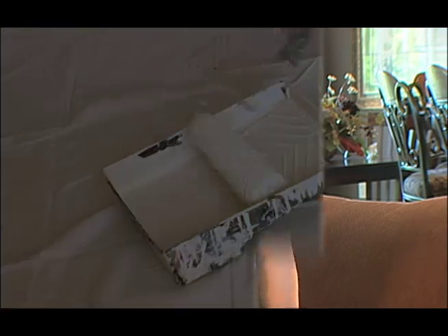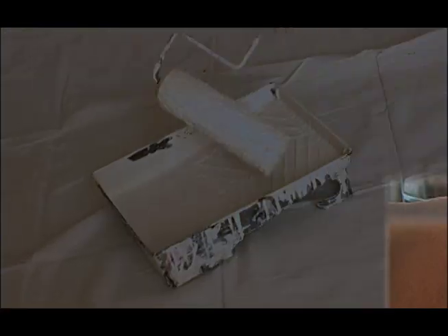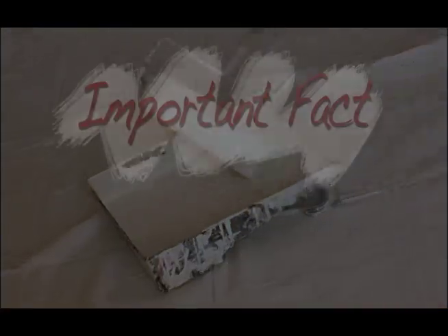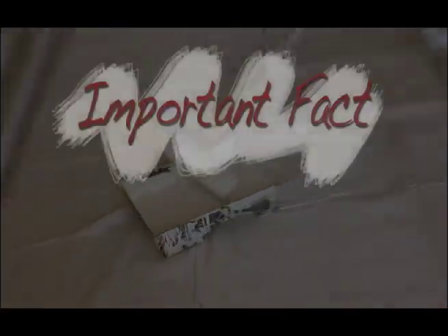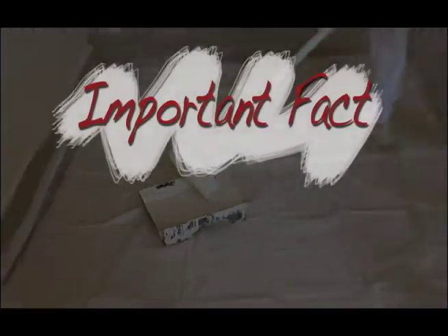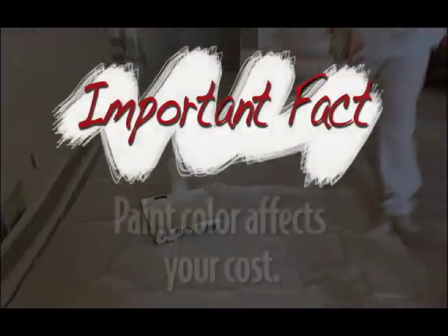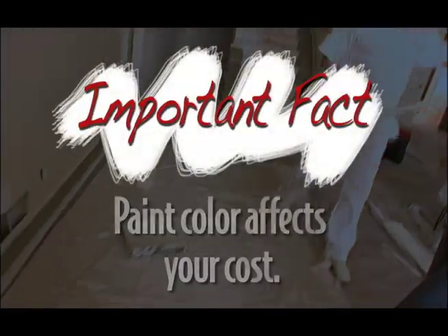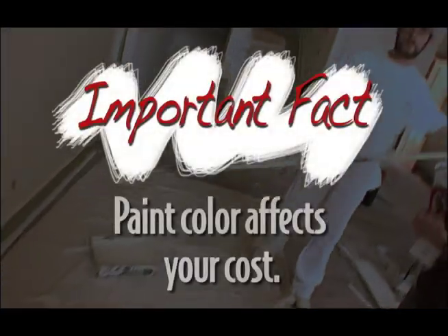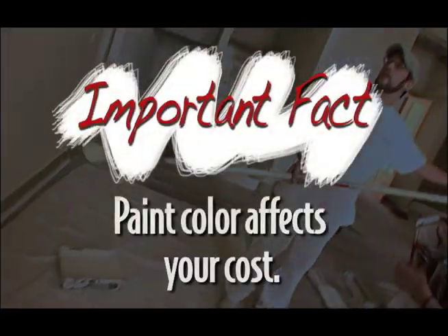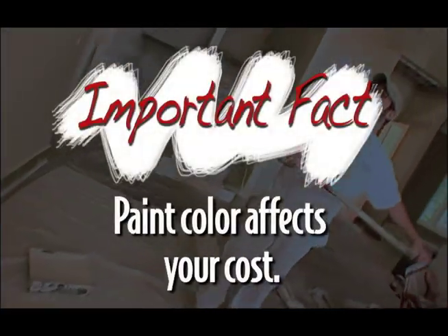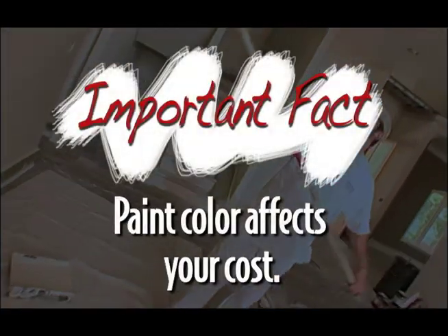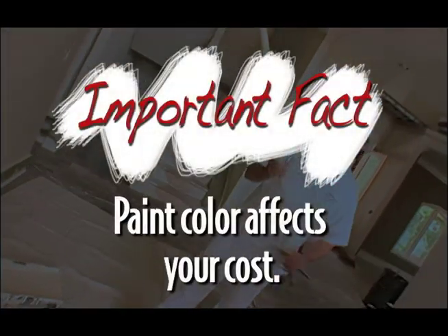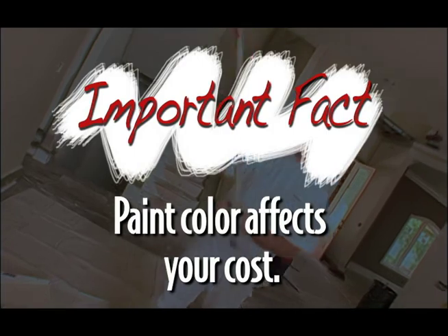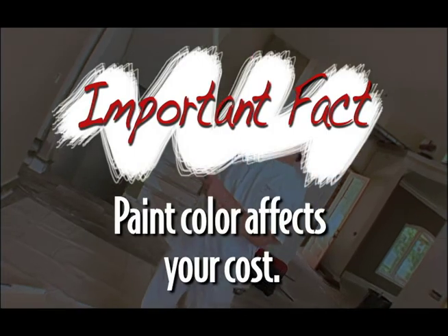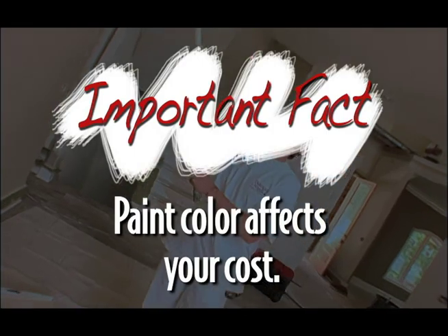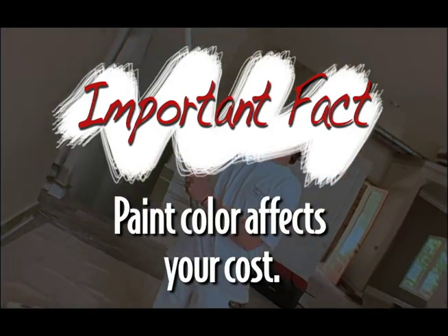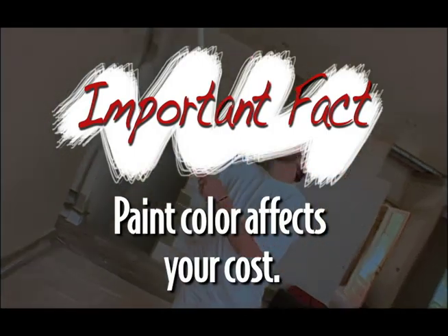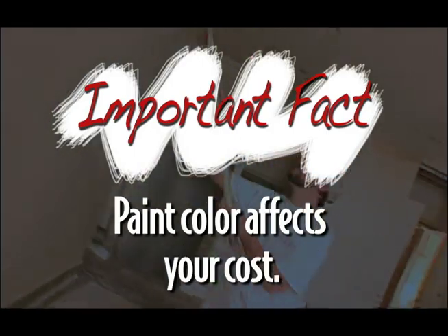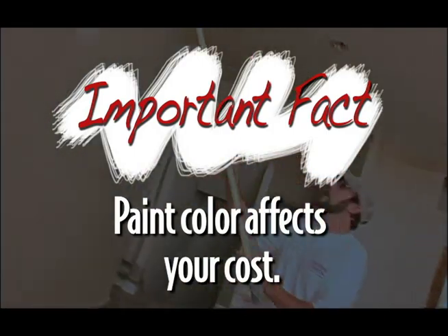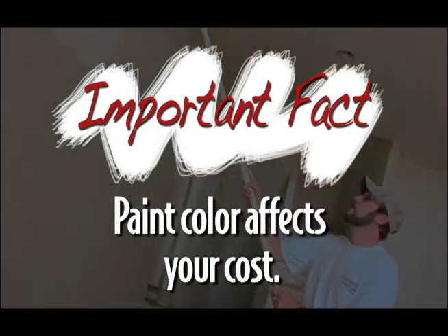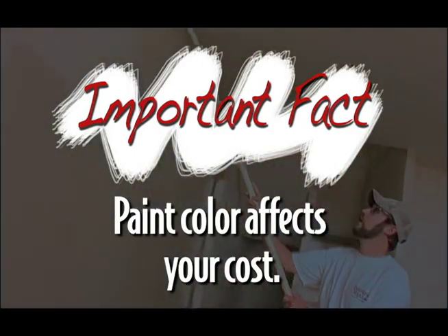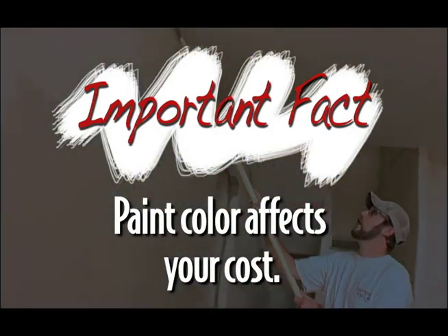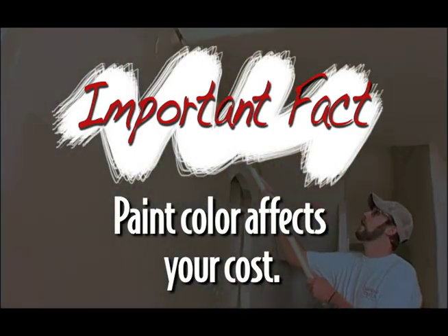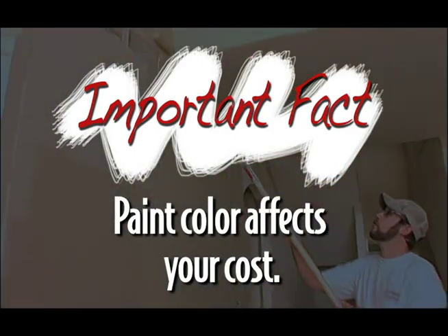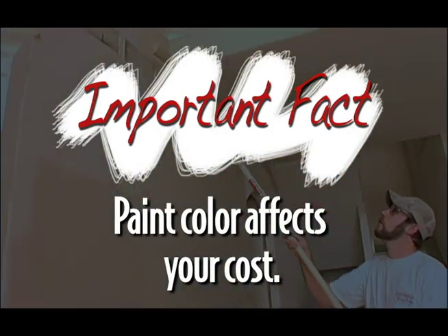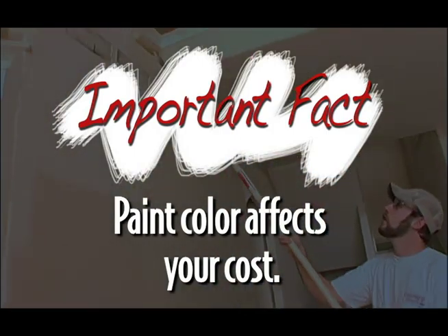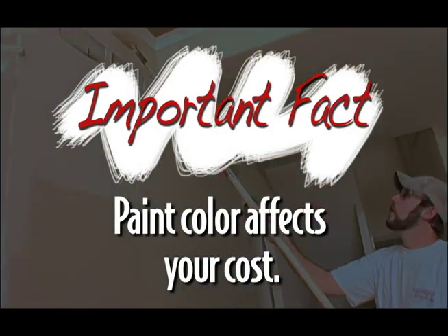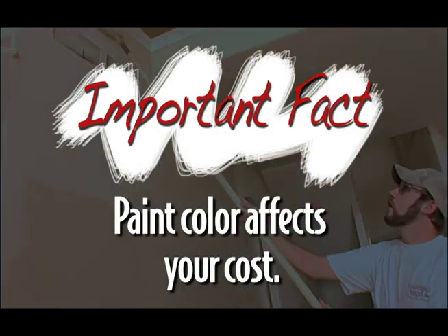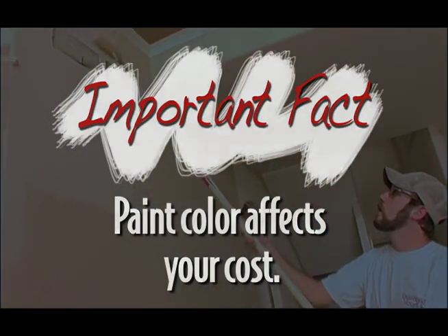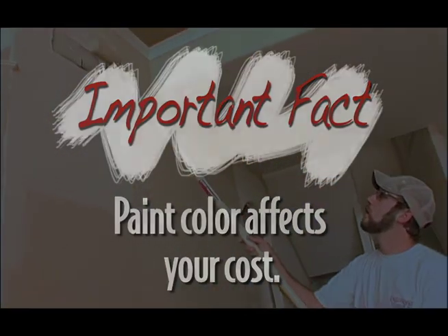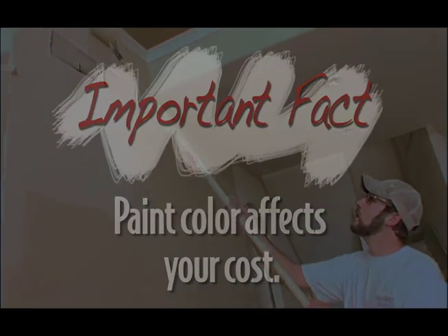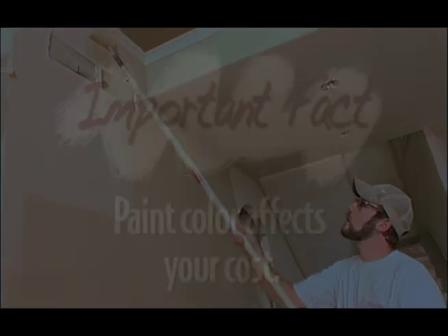If you're choosing a dark paint color, more coats of that color are needed to cover the wall. It is important to know that this affects your cost.